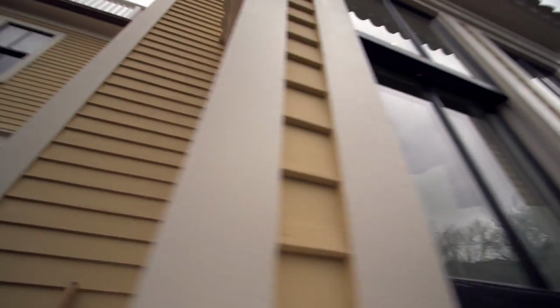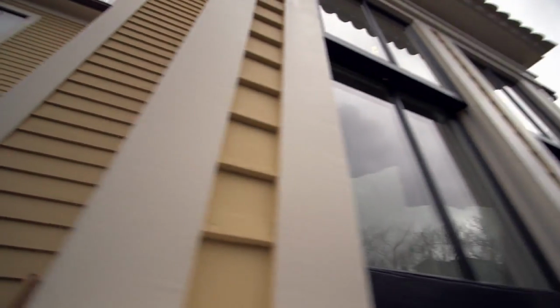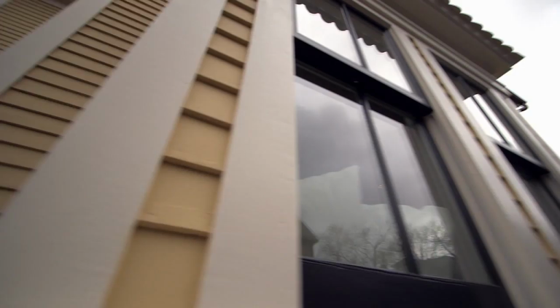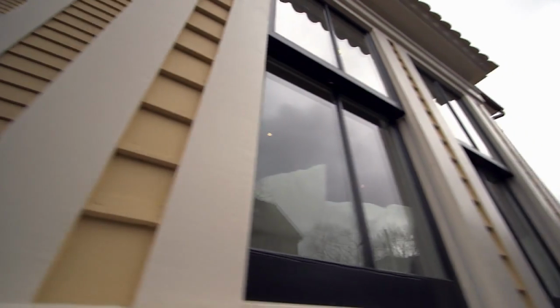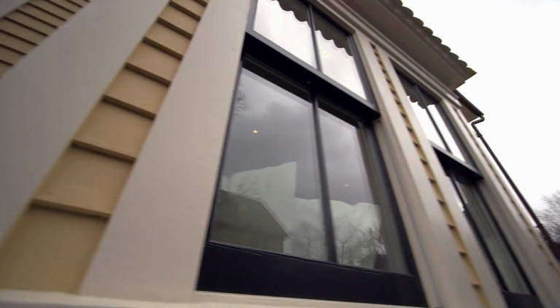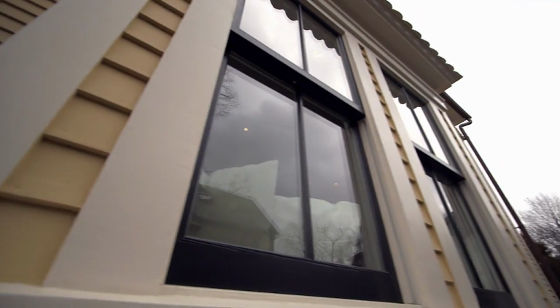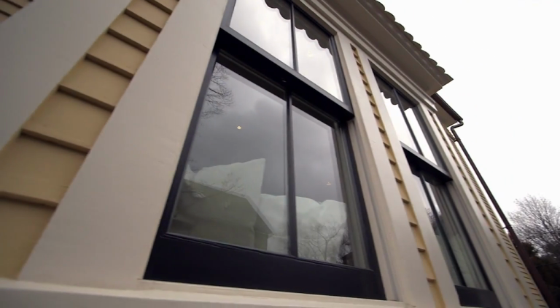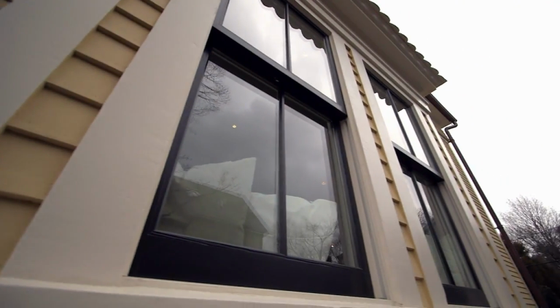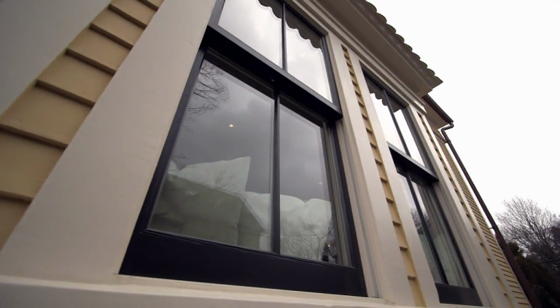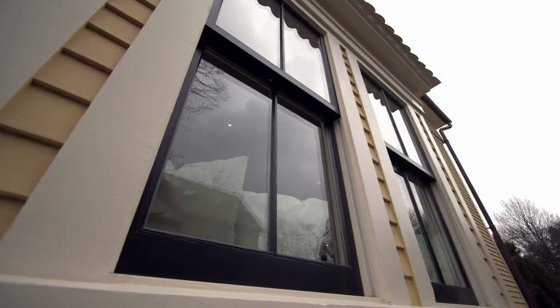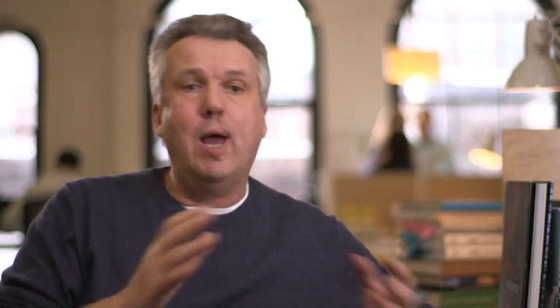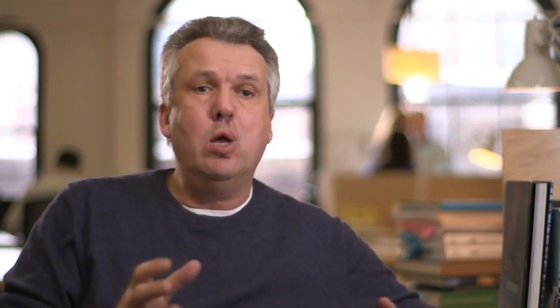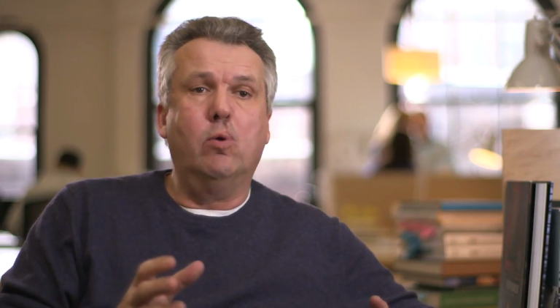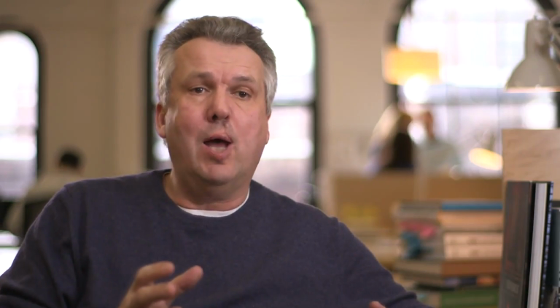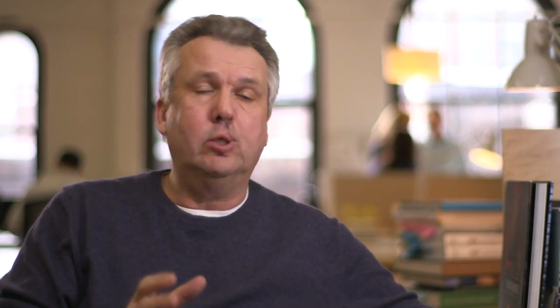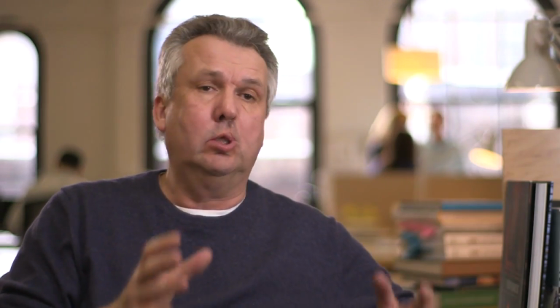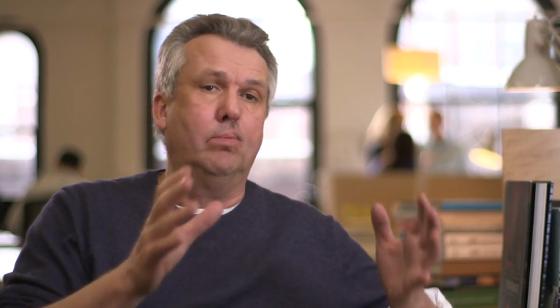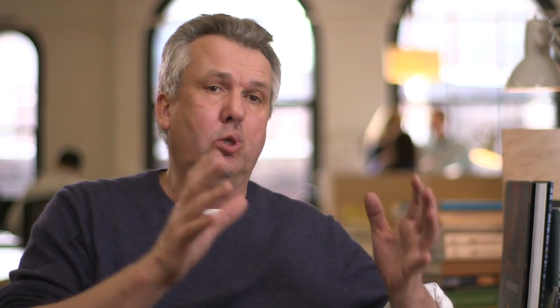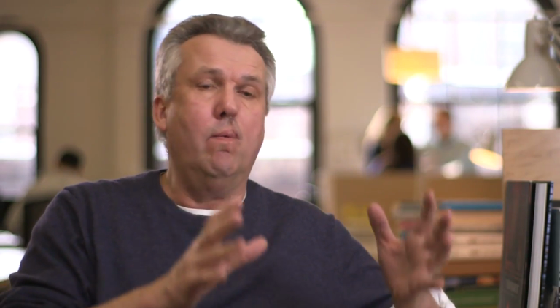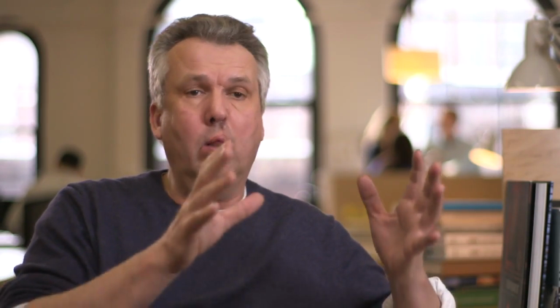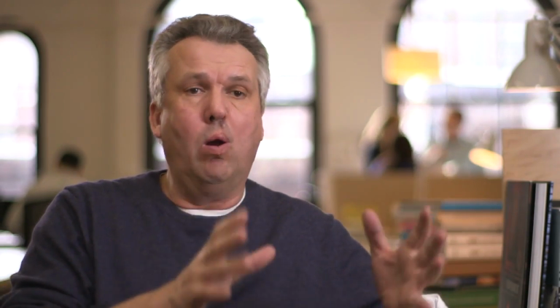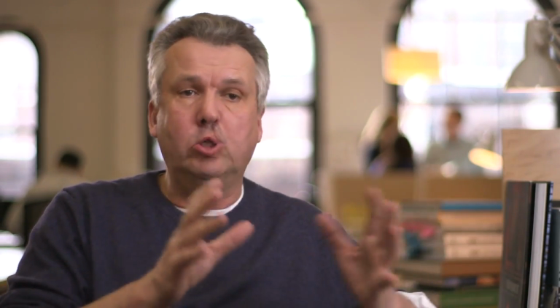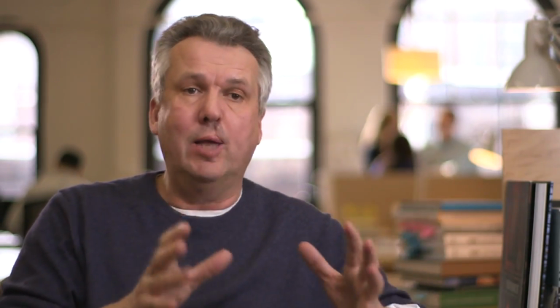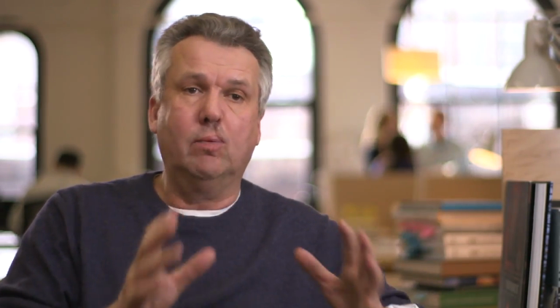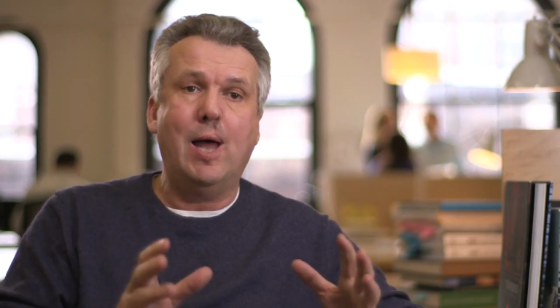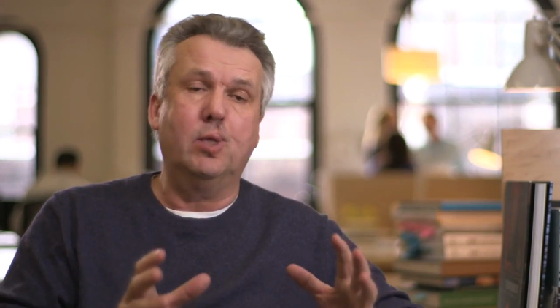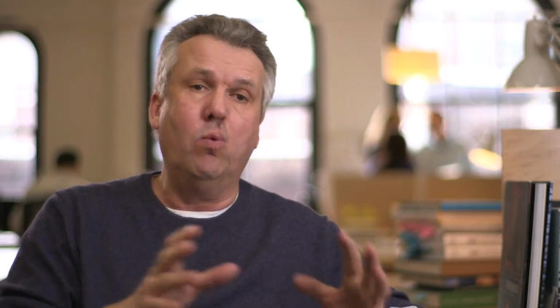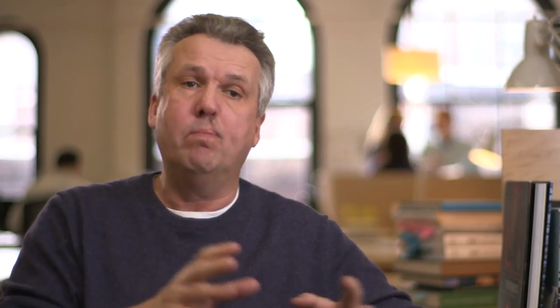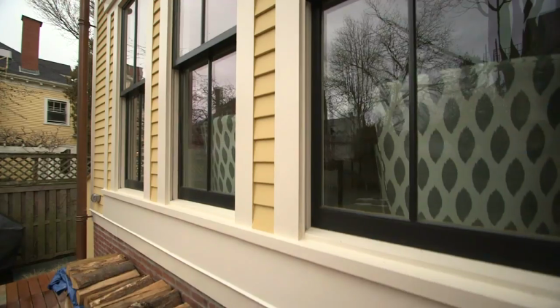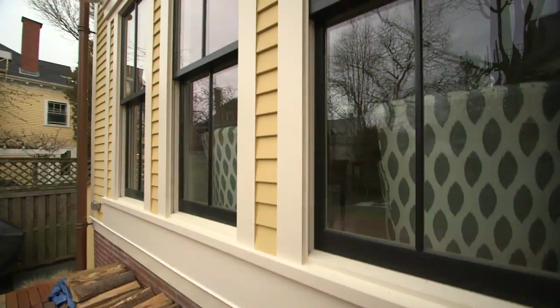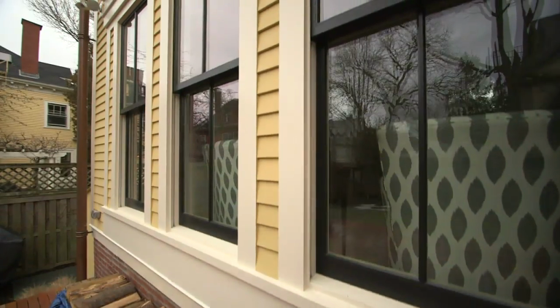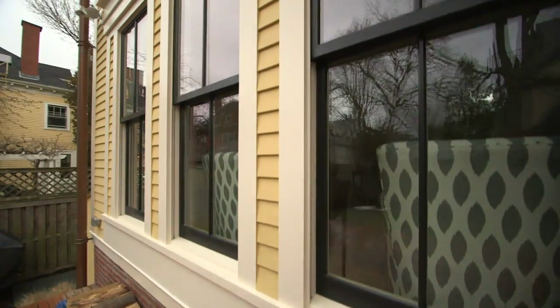On top of that, we ordered the windows slightly oversized to preserve the large lights of glass that would have been here historically.